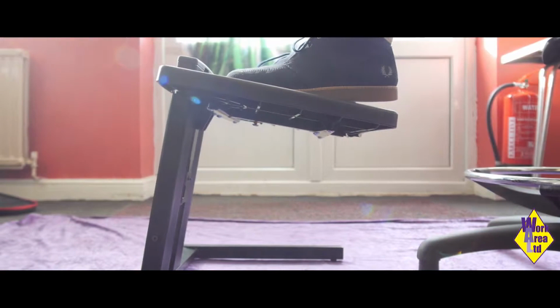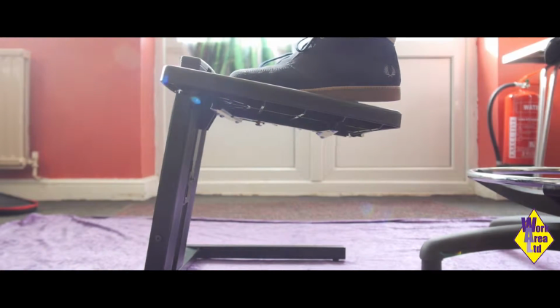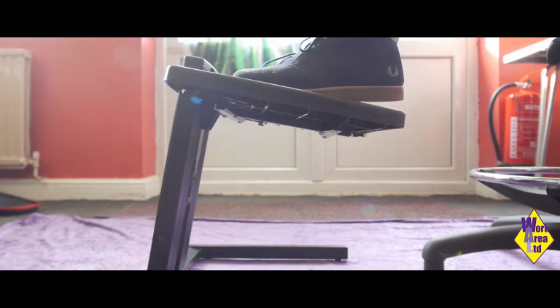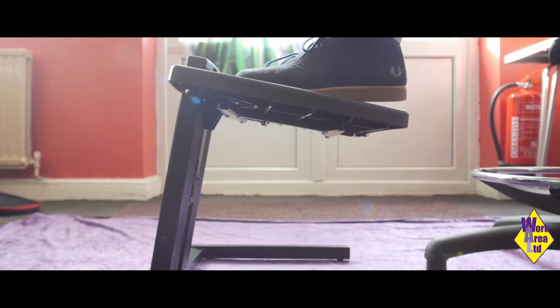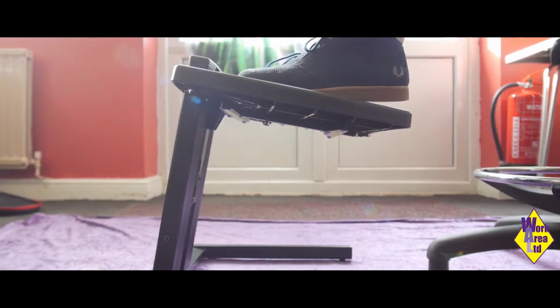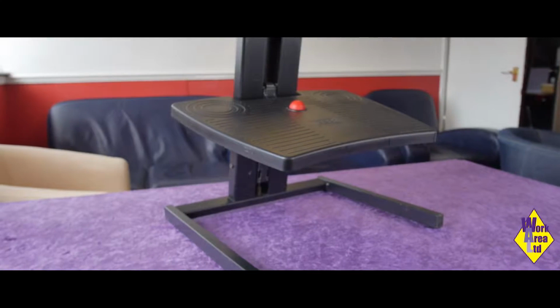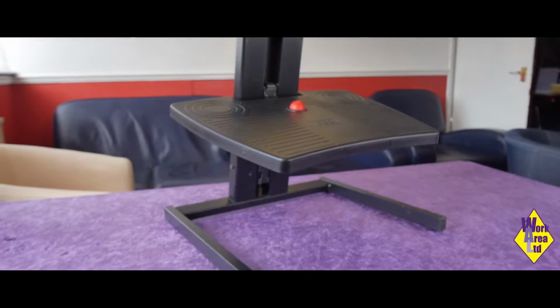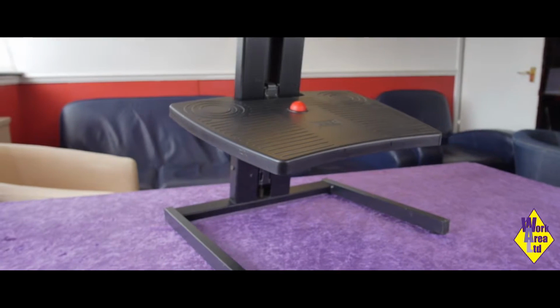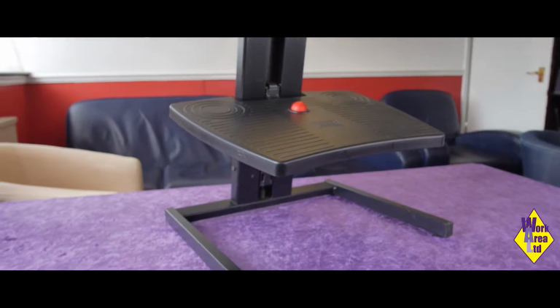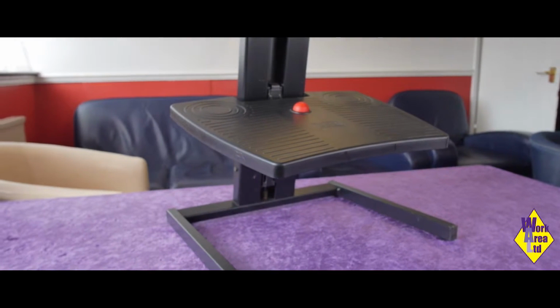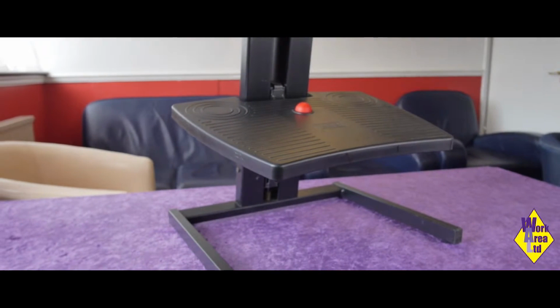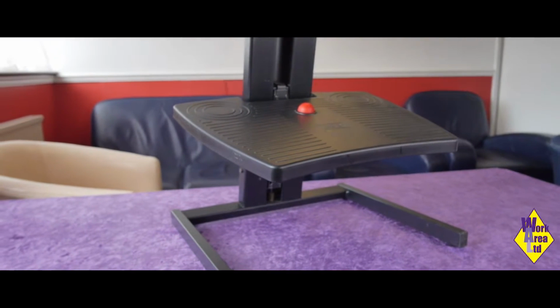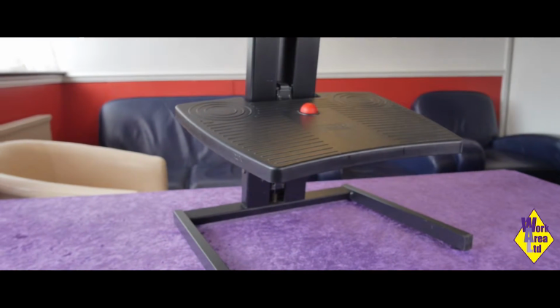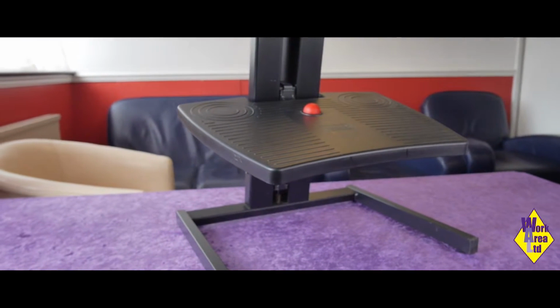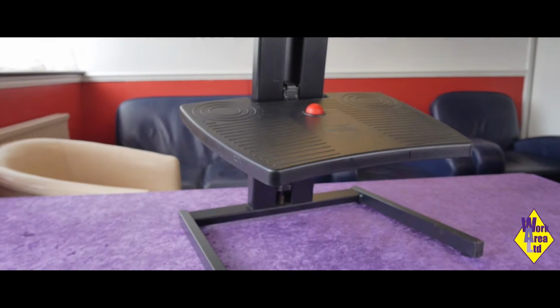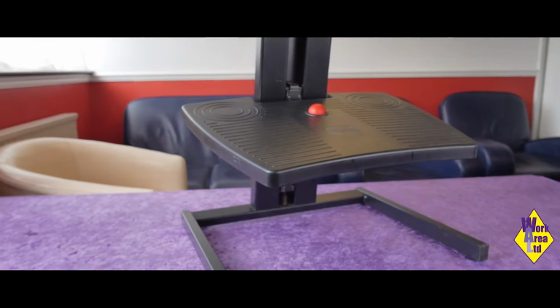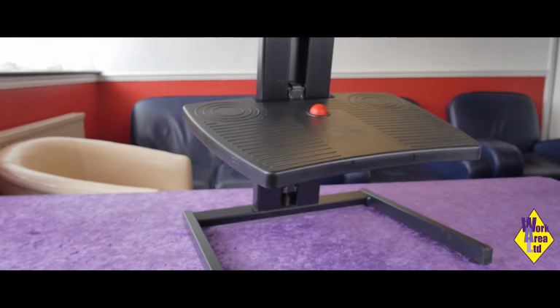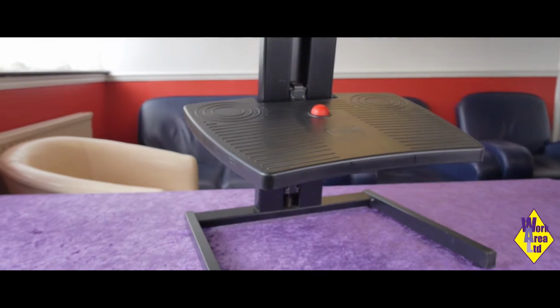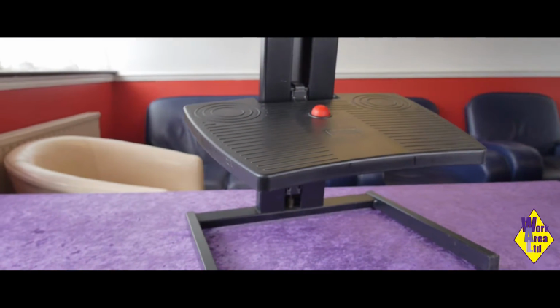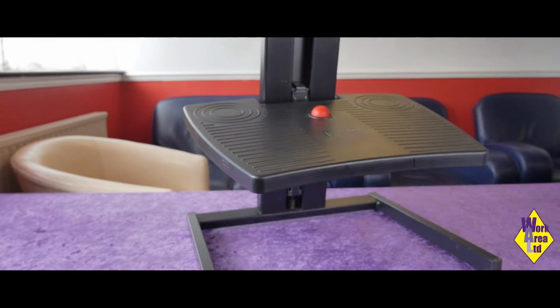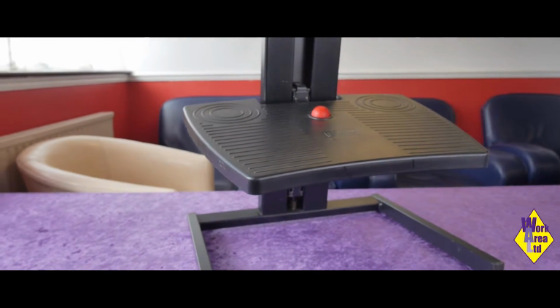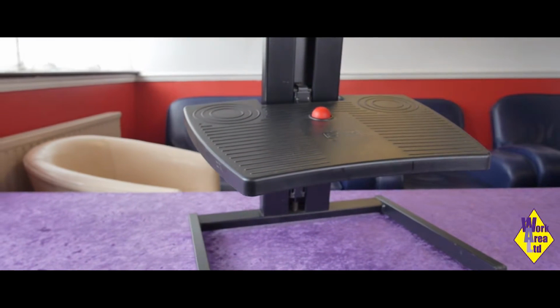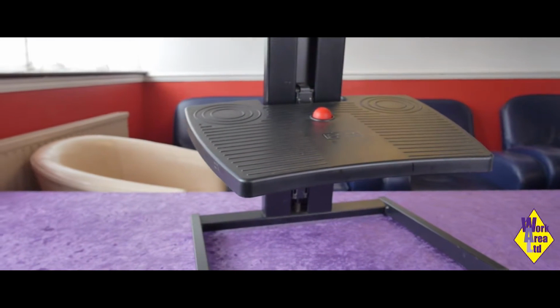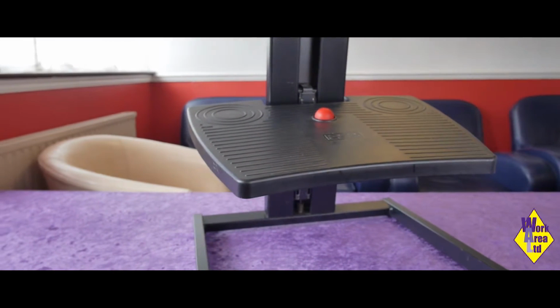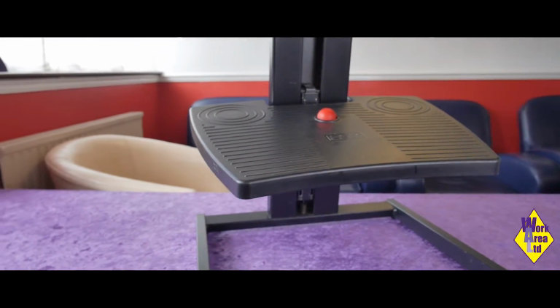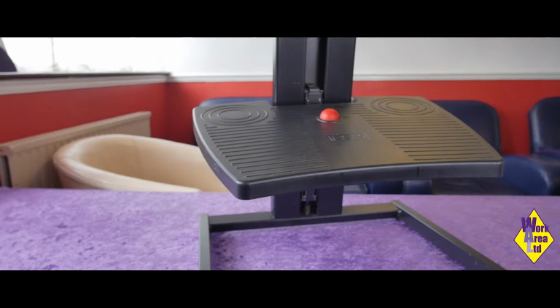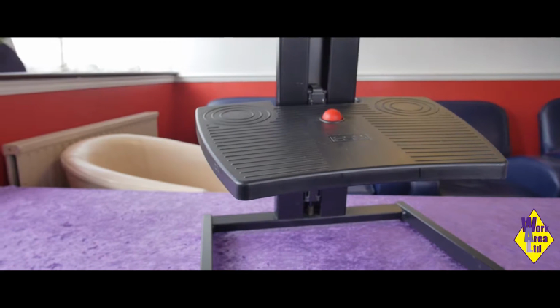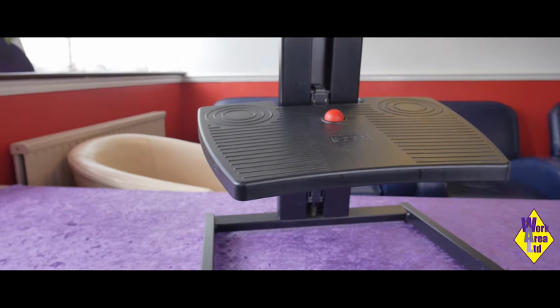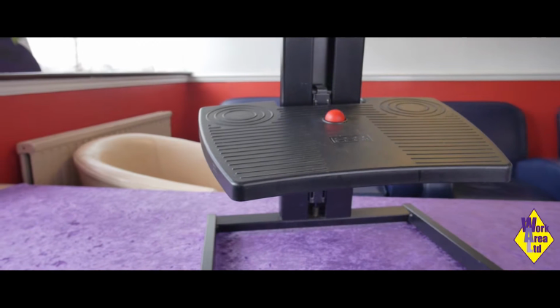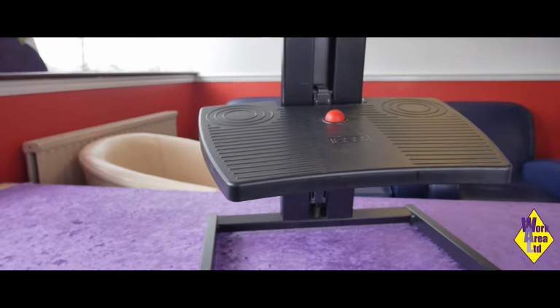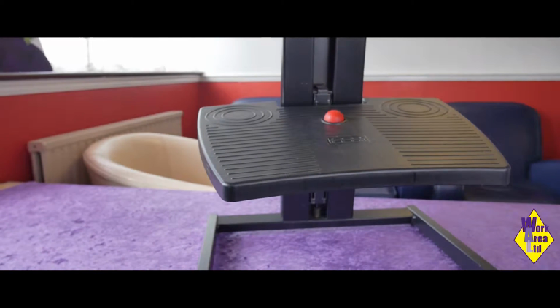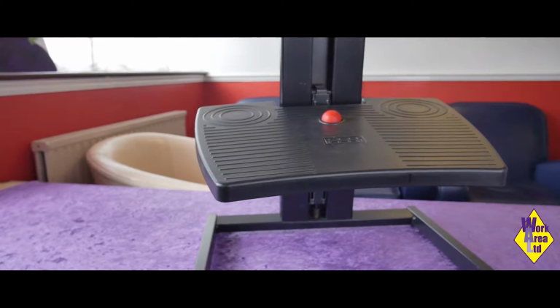Once you adjust the height on the footplate, you're now good to go. We hope you enjoy your new Footform footrest.